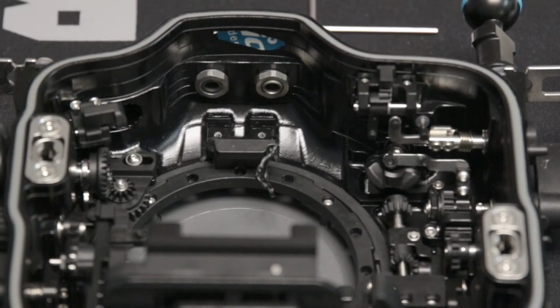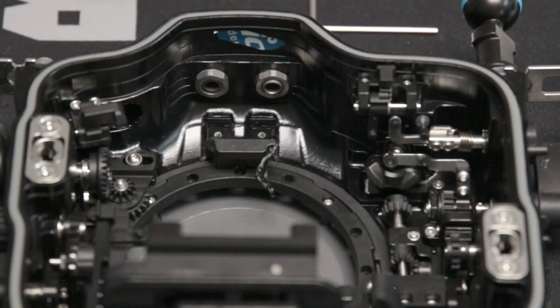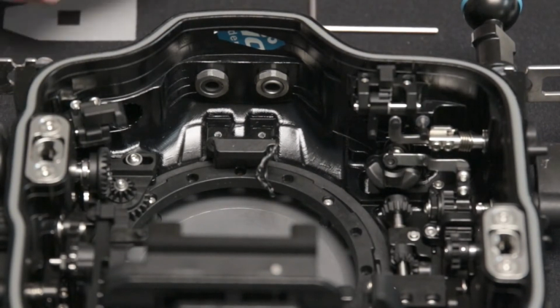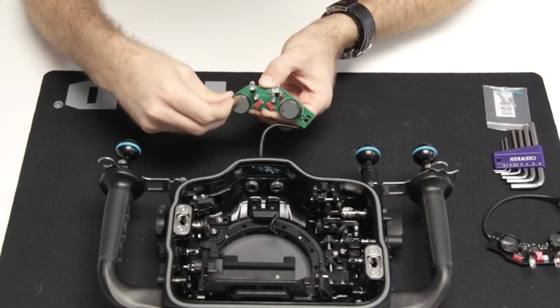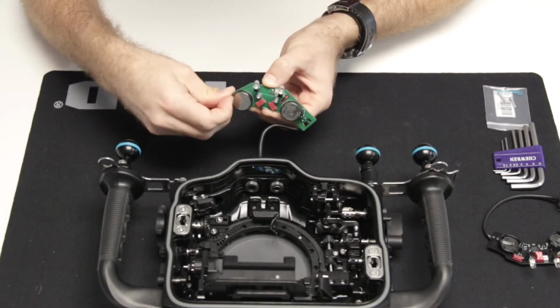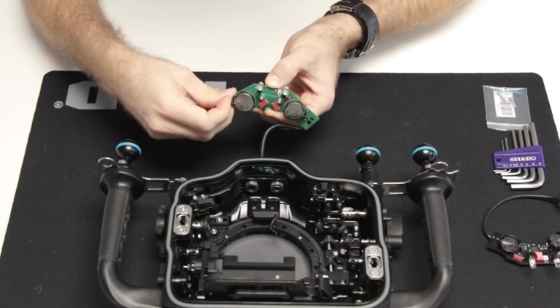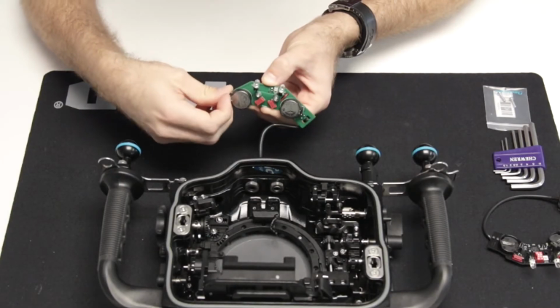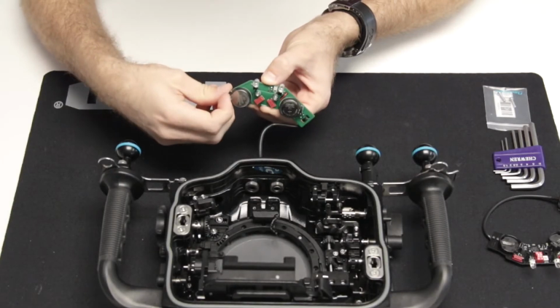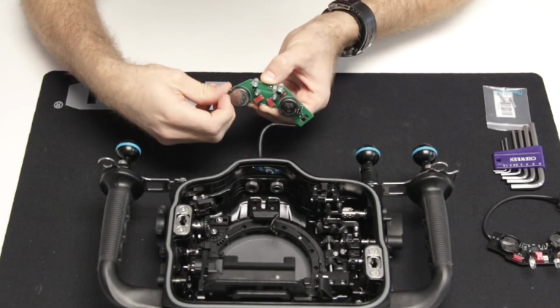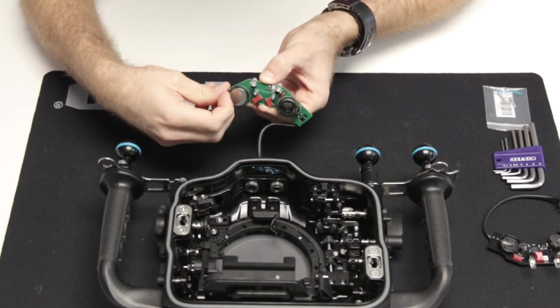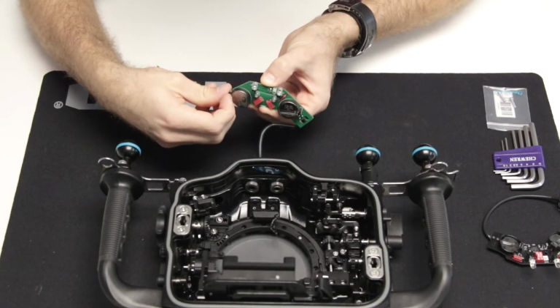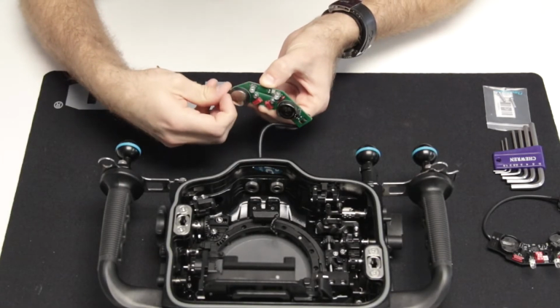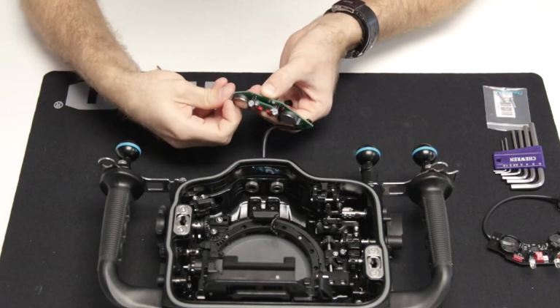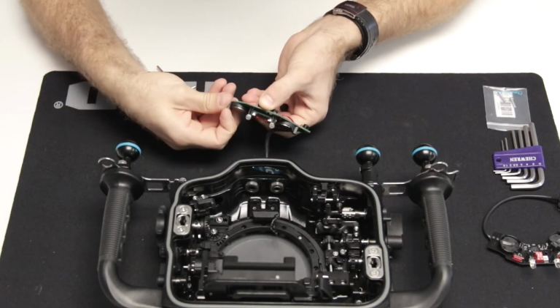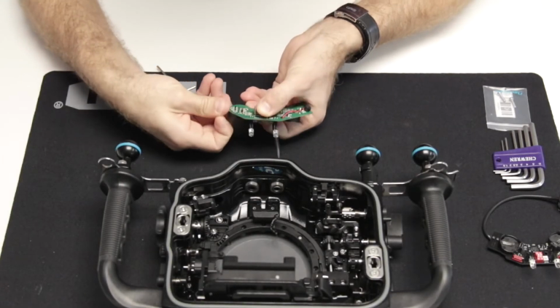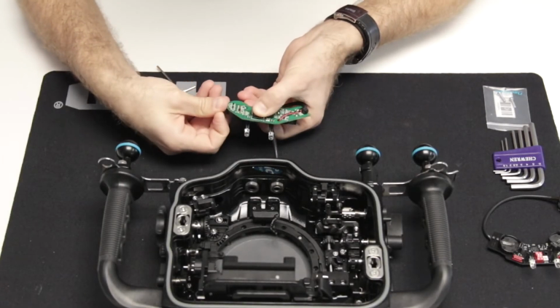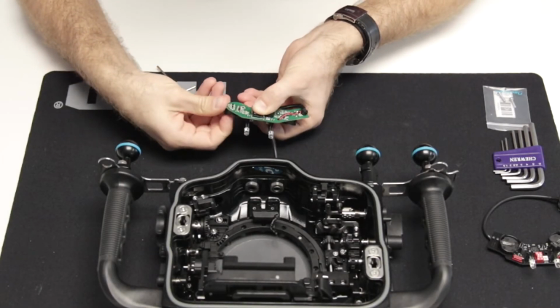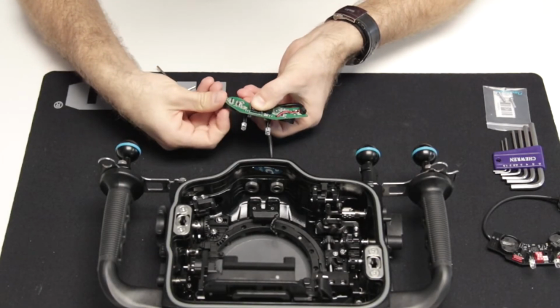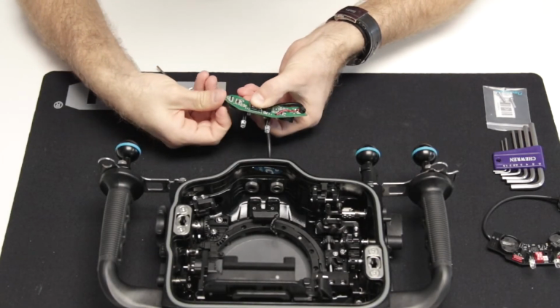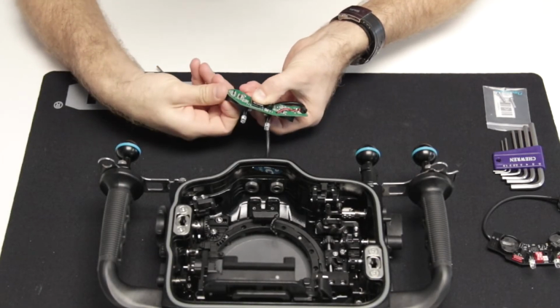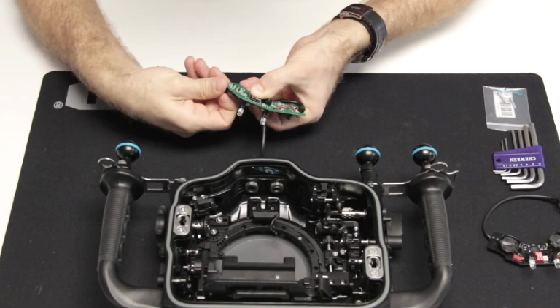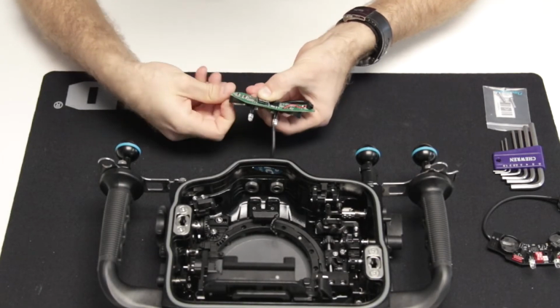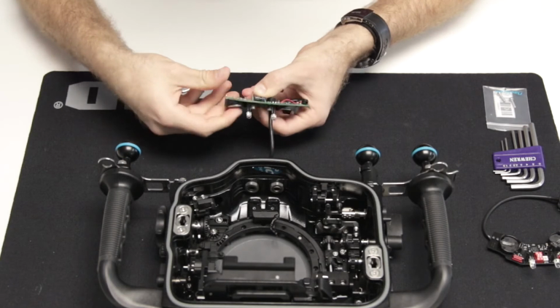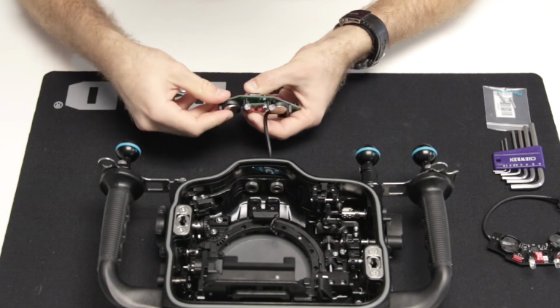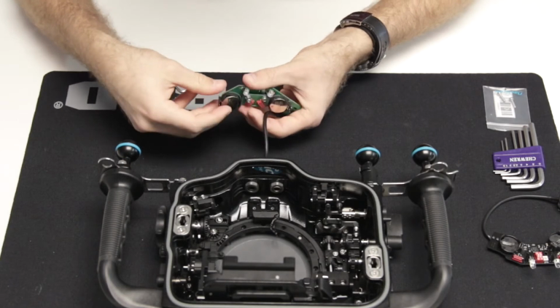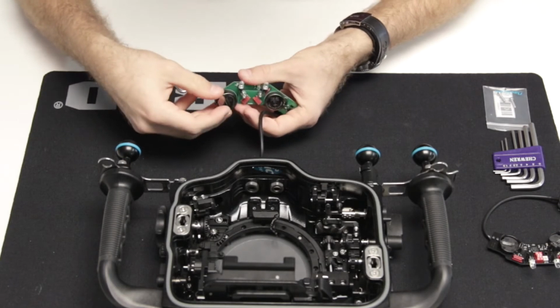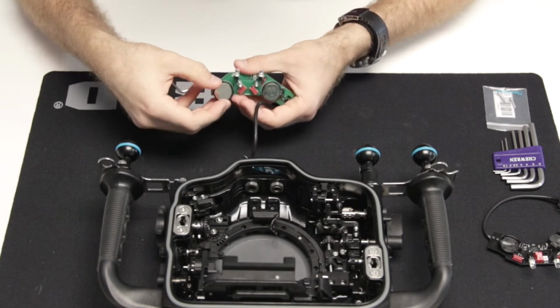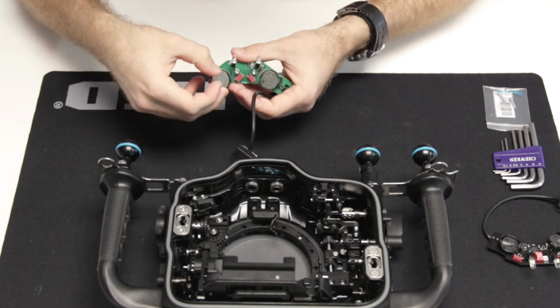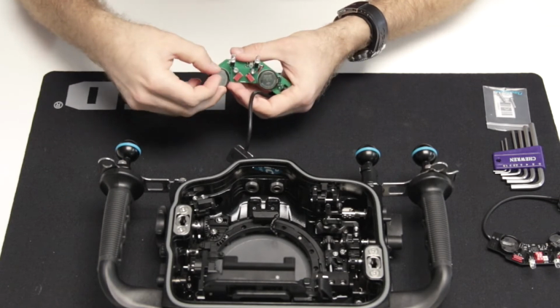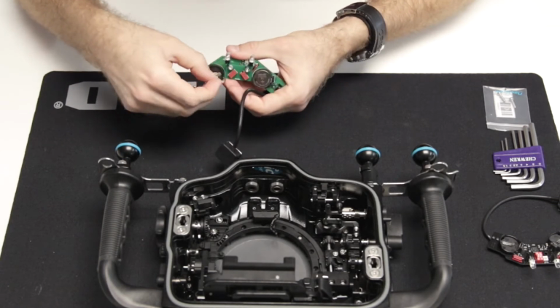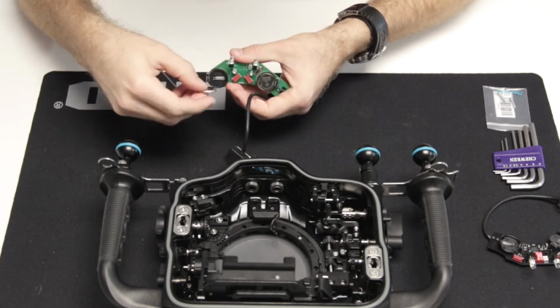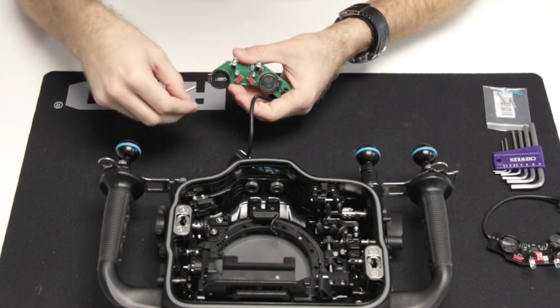Next, take out the CR batteries from the included non-TTL flash trigger by pressing in the battery release tabs.